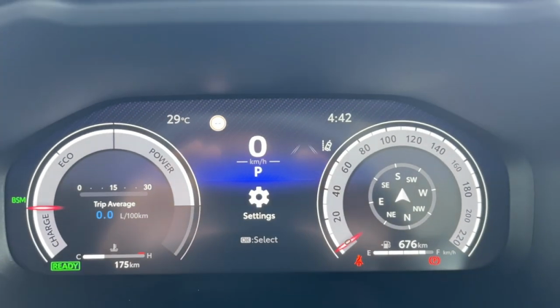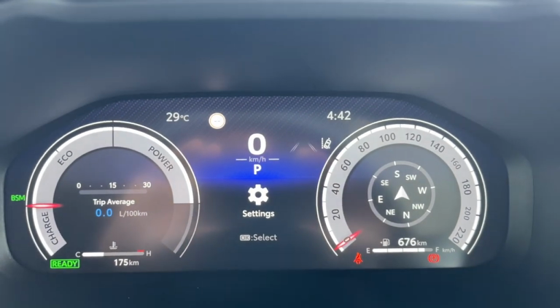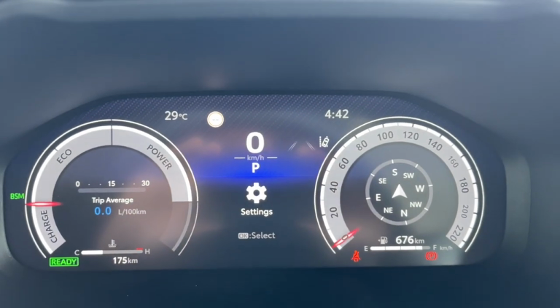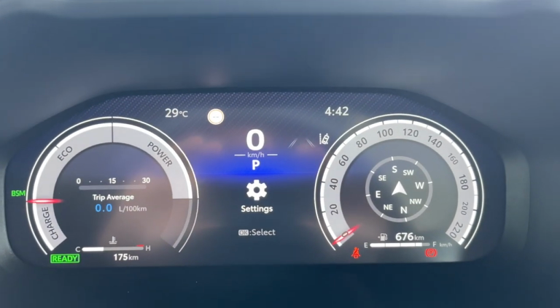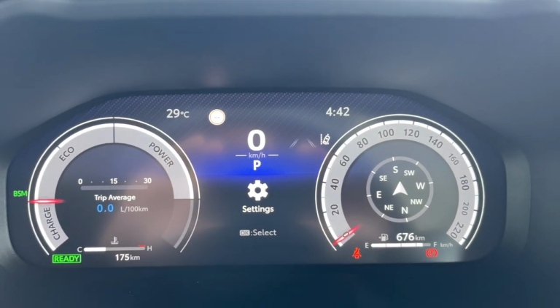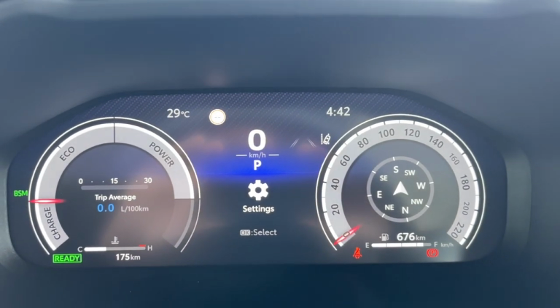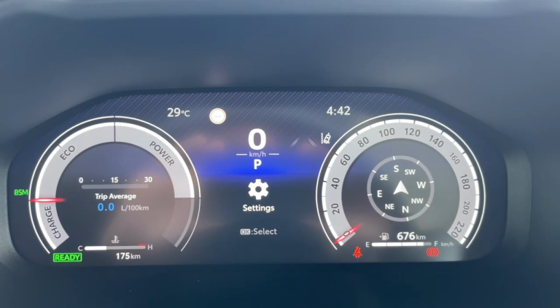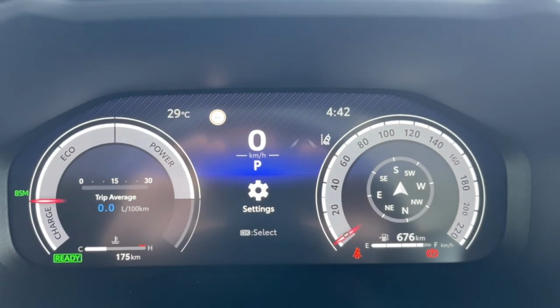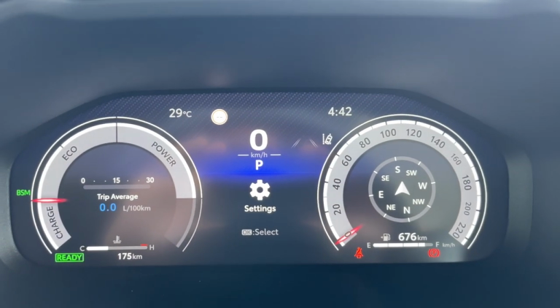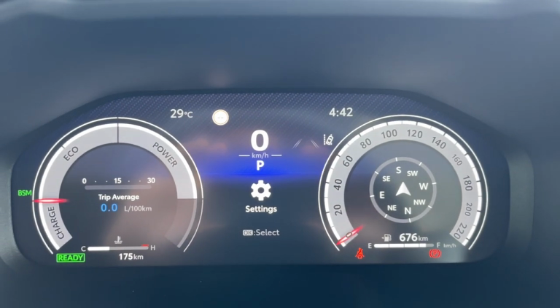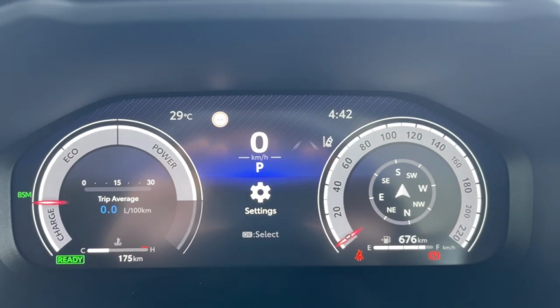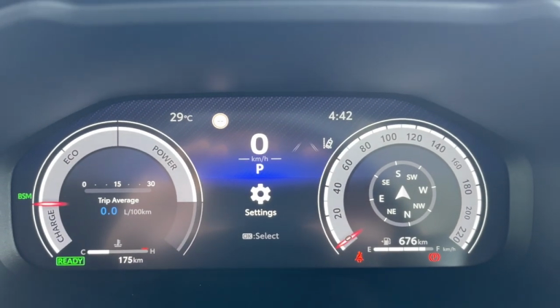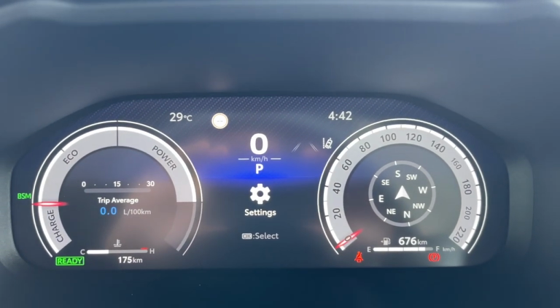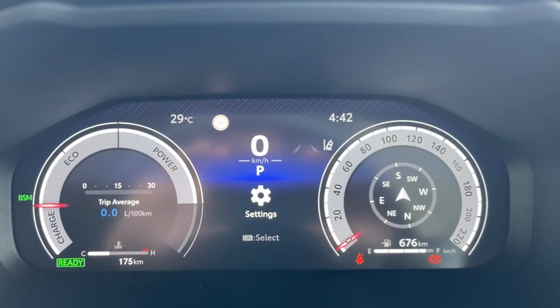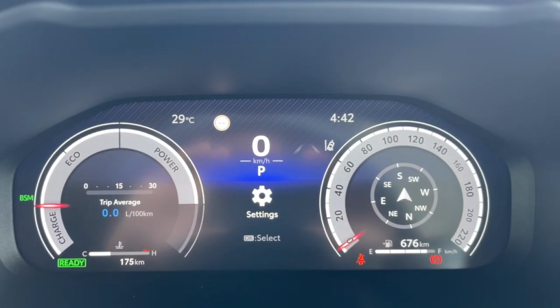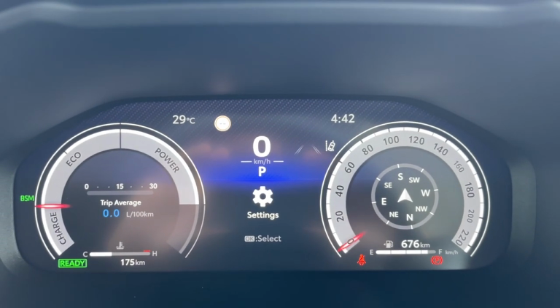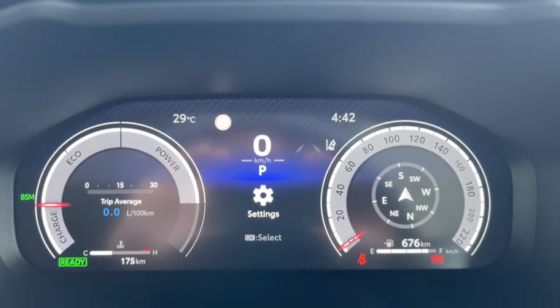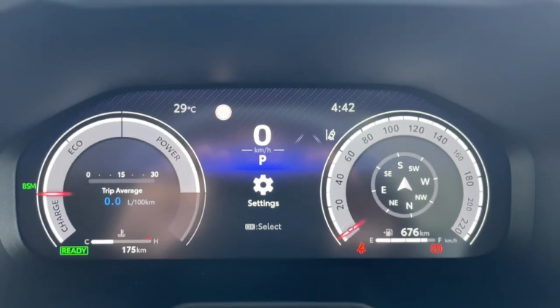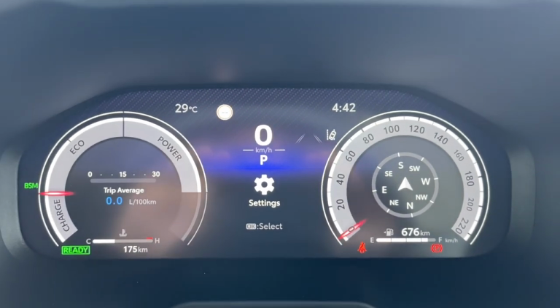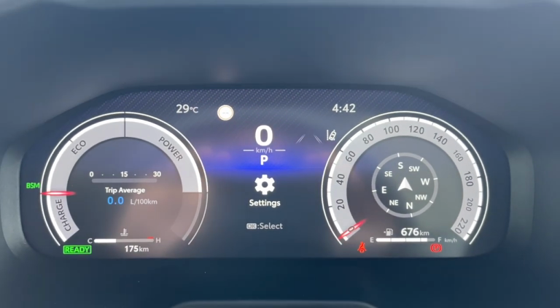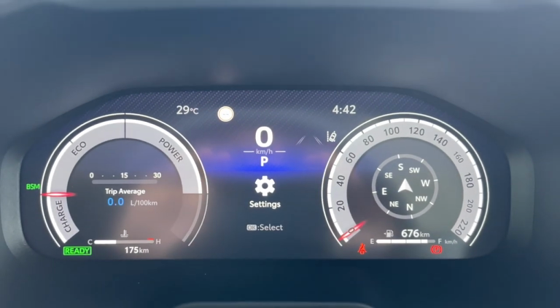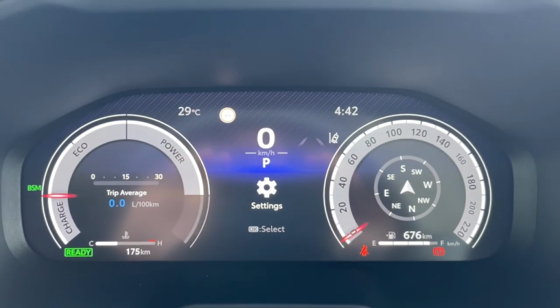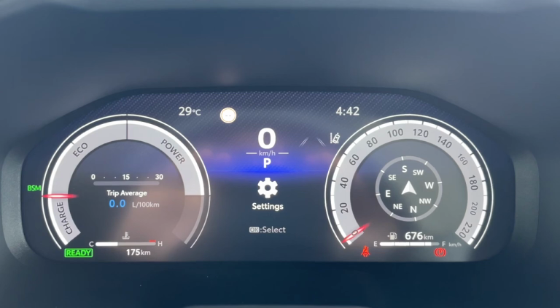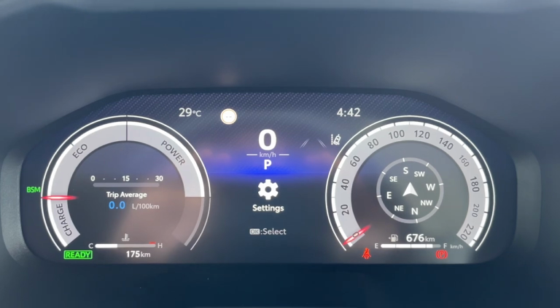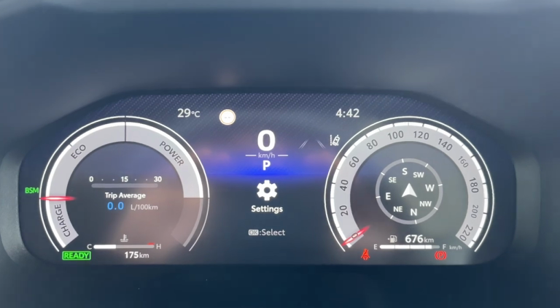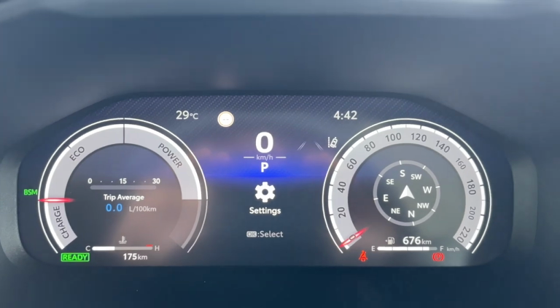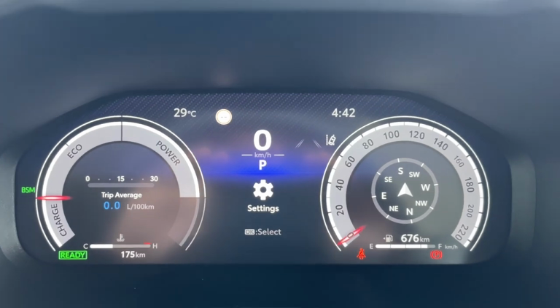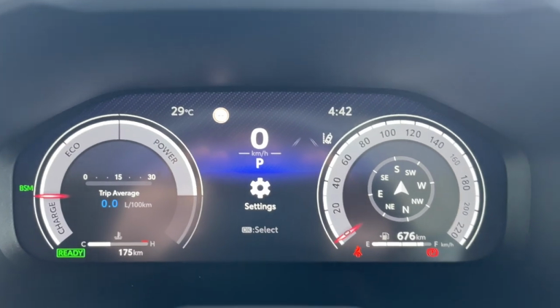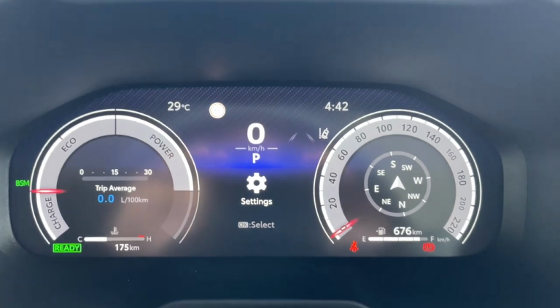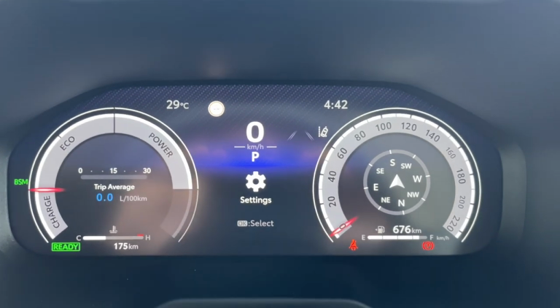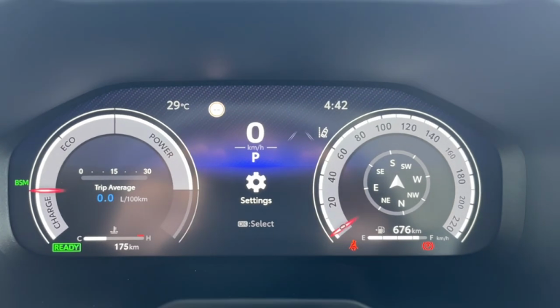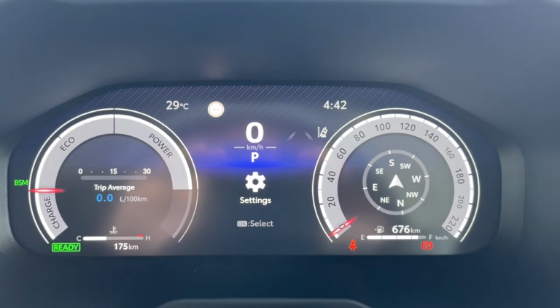So now we have changed the setting of our instrument cluster and it's going to look like this. Pretty cool.